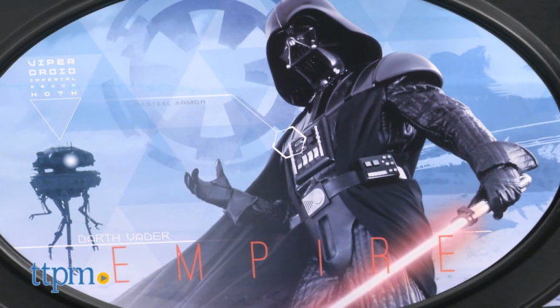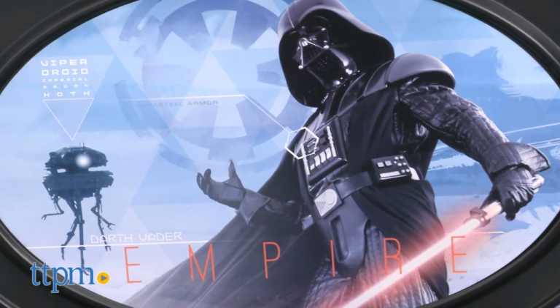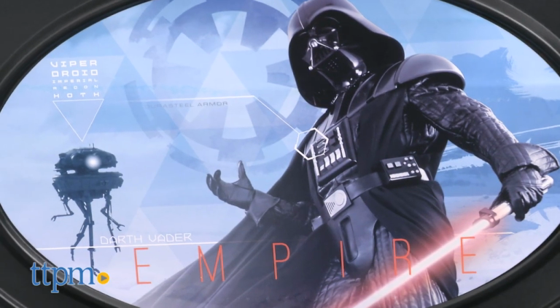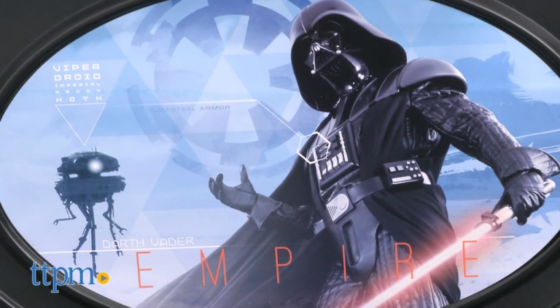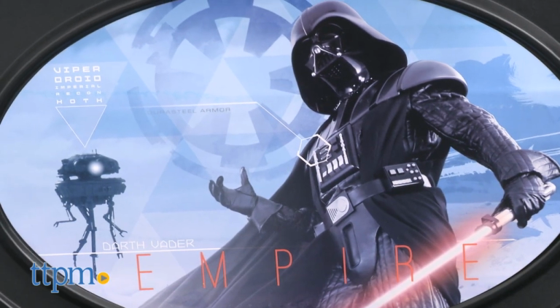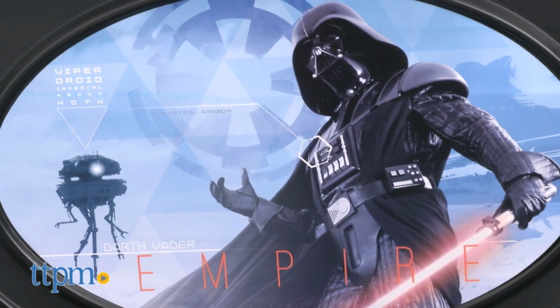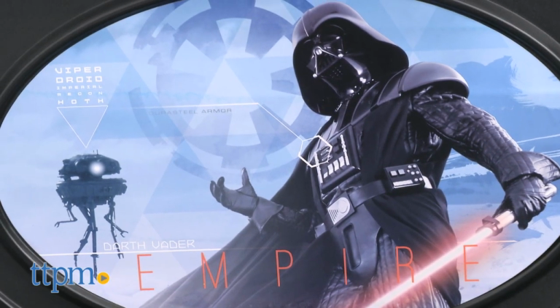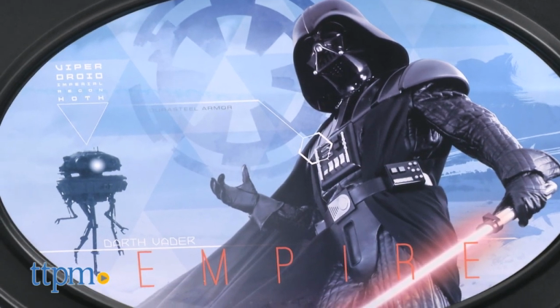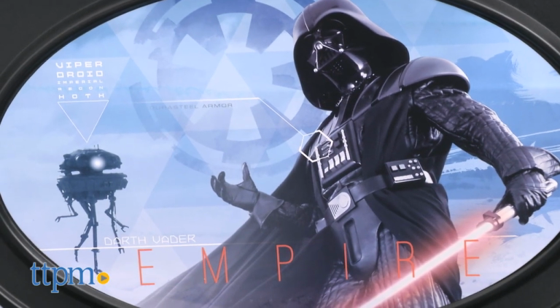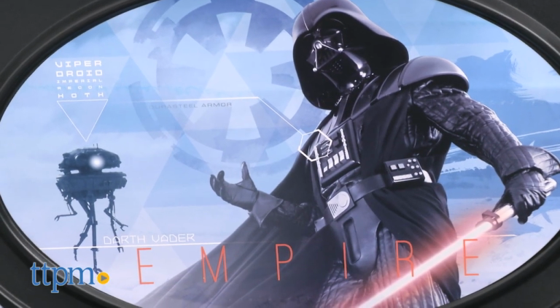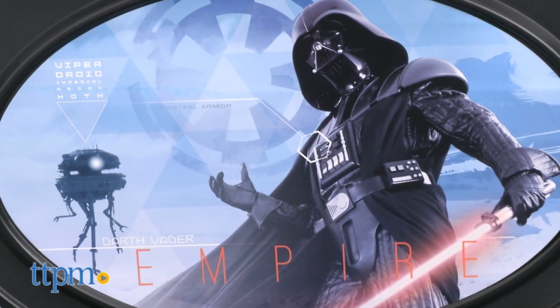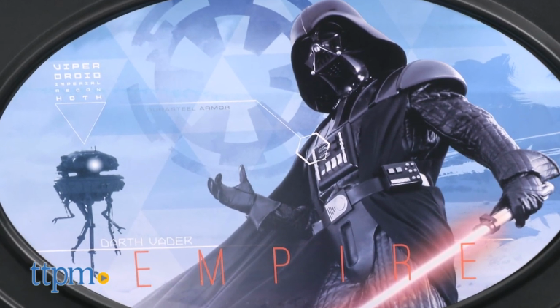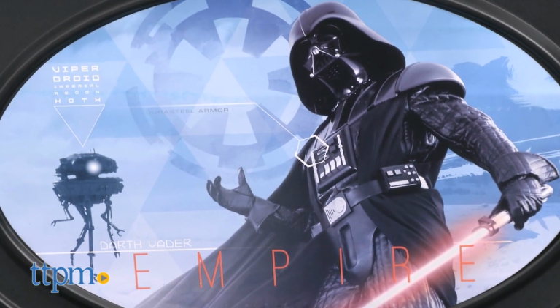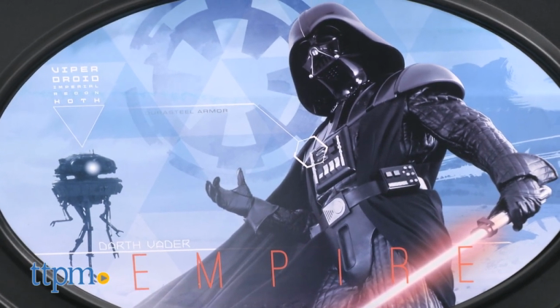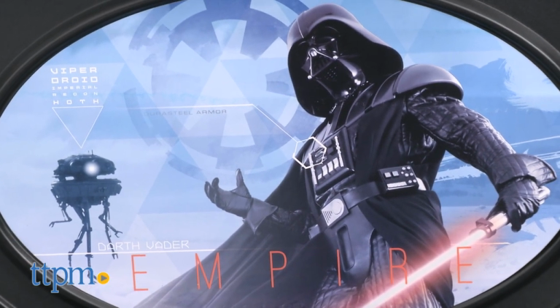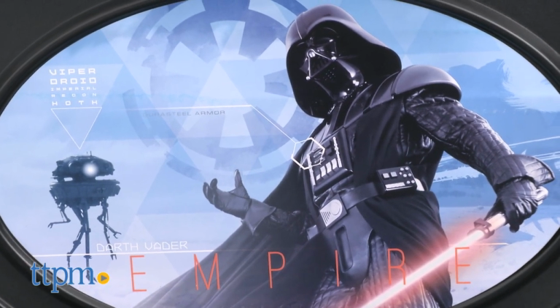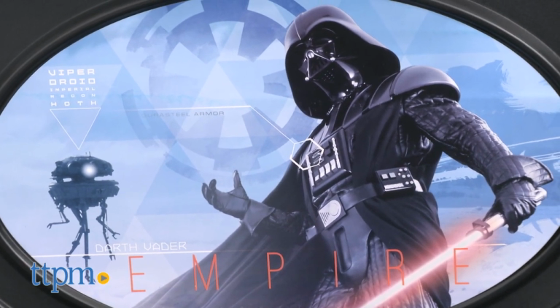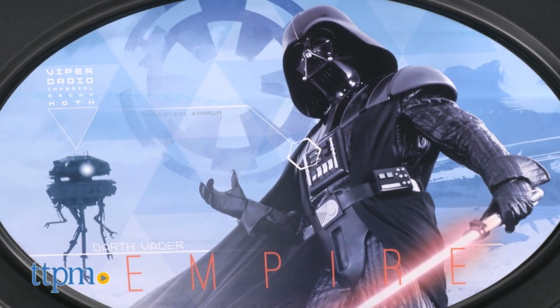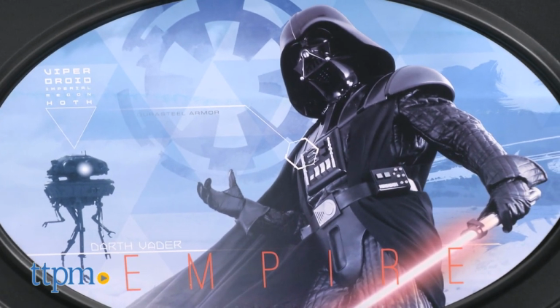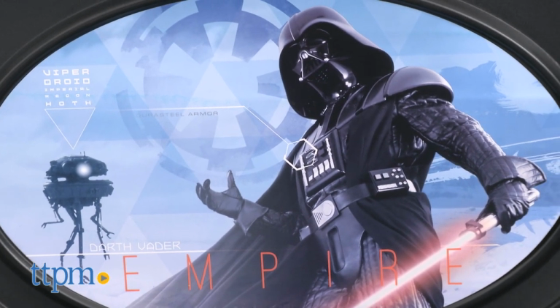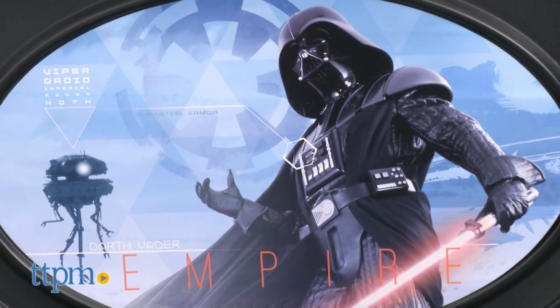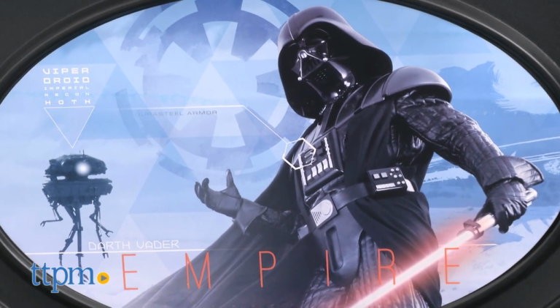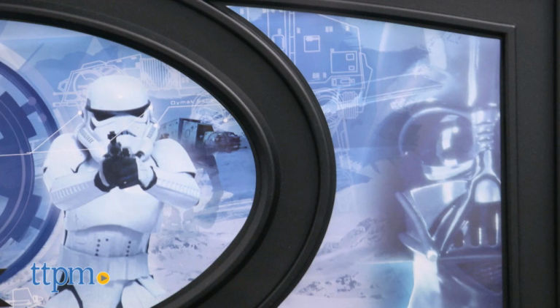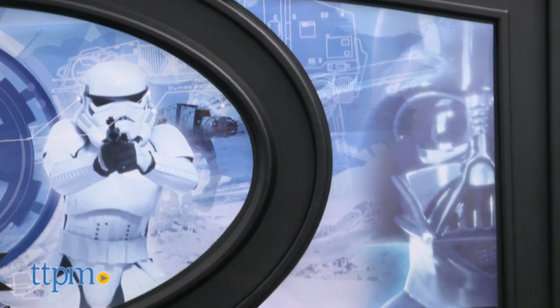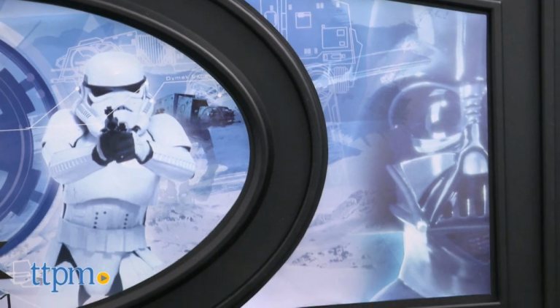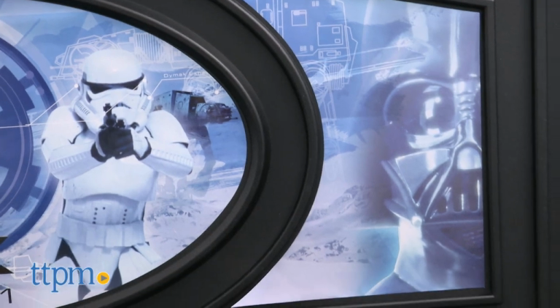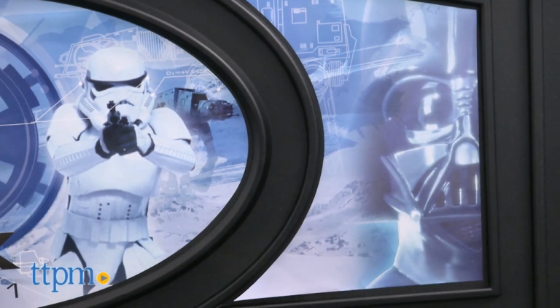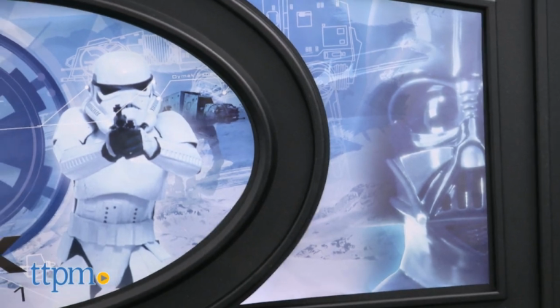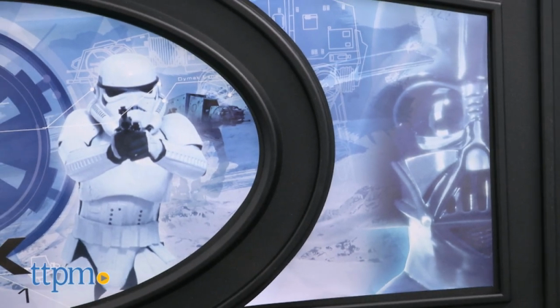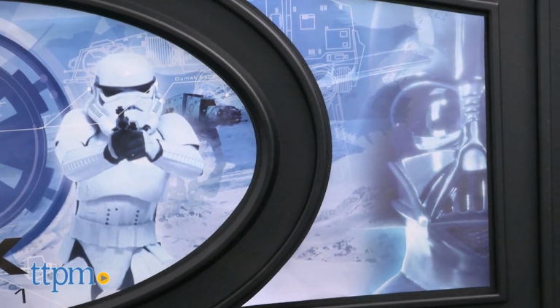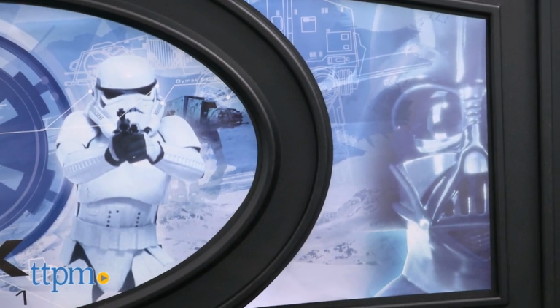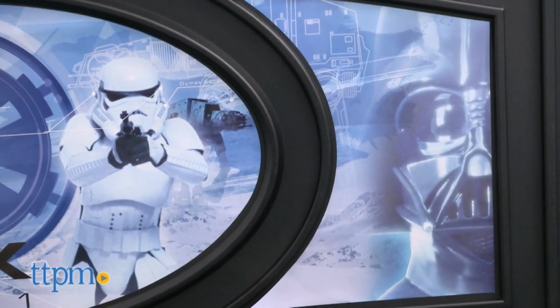The Delta Twin Bed Star Wars holds up to 250 pounds and is for all ages. This is made by Delta.